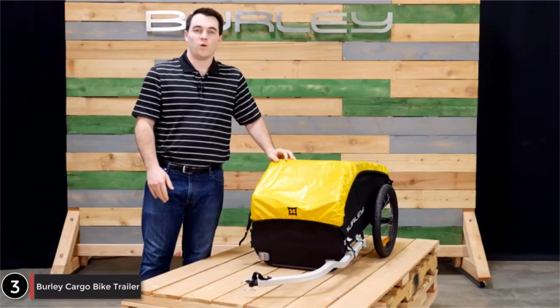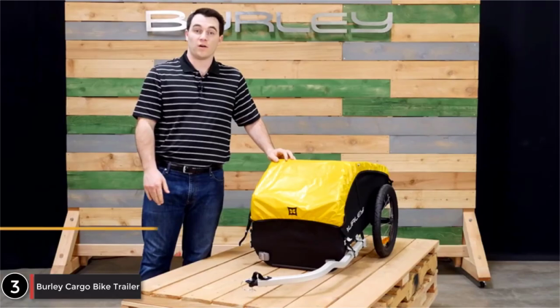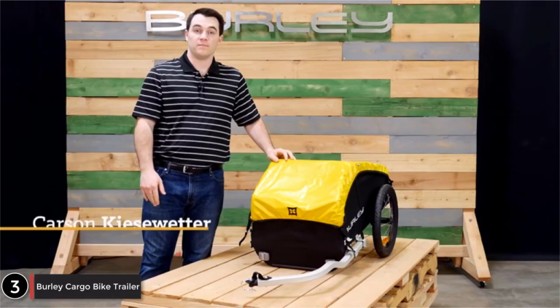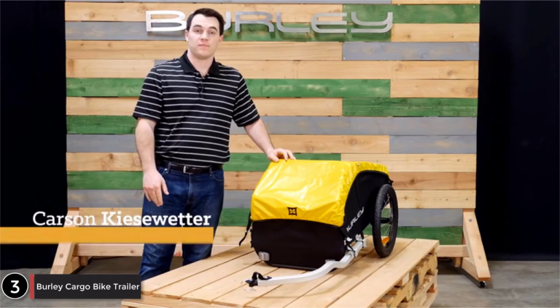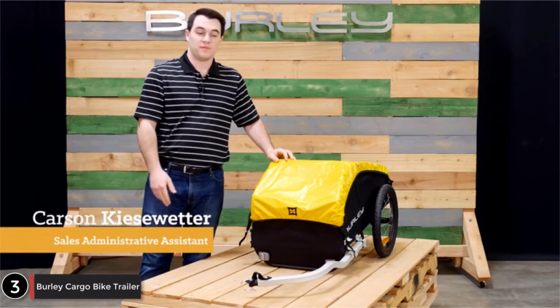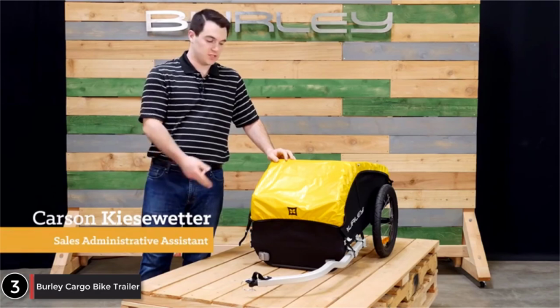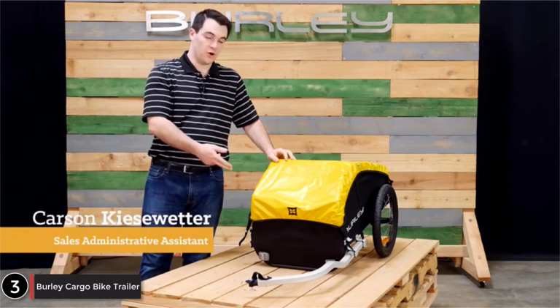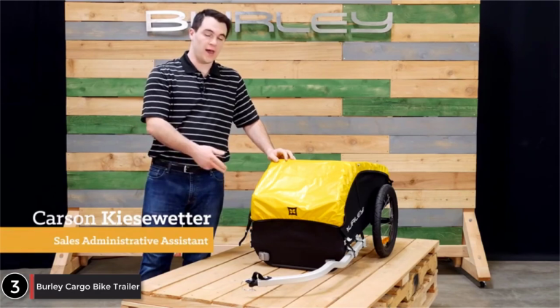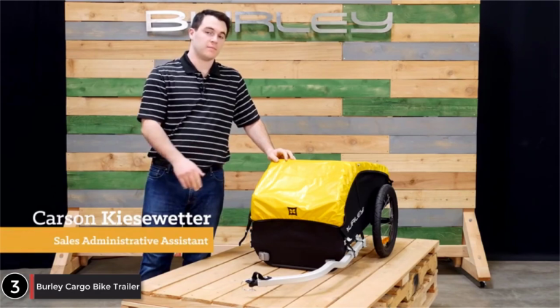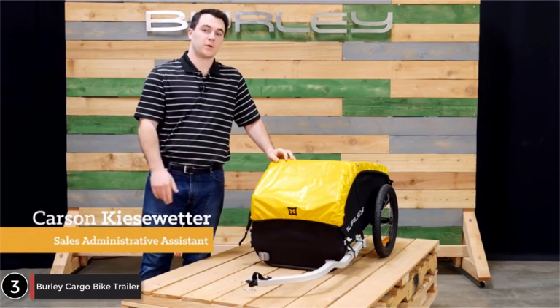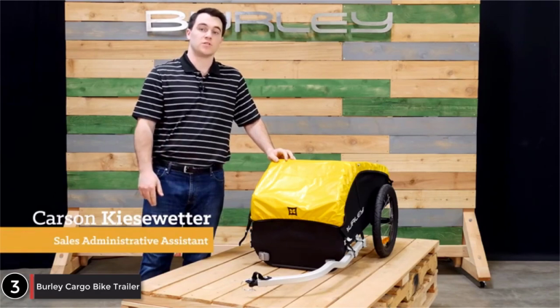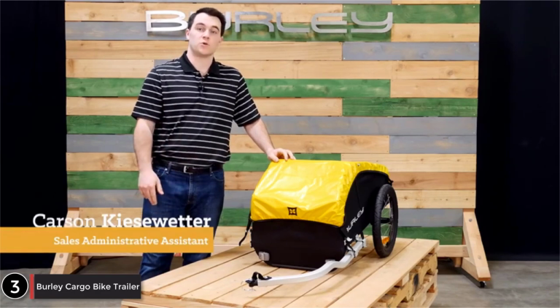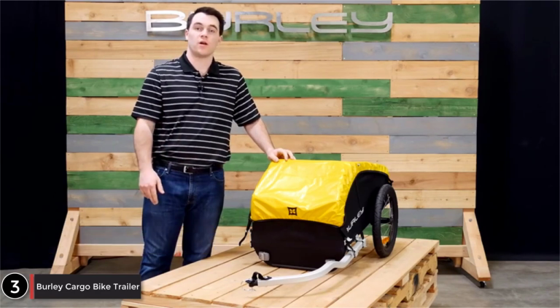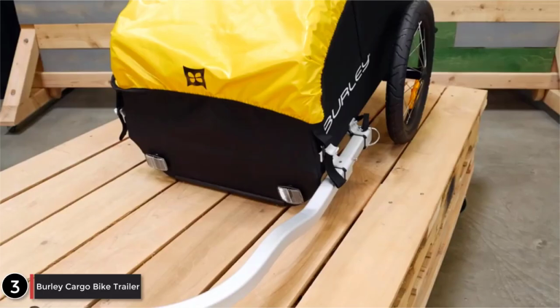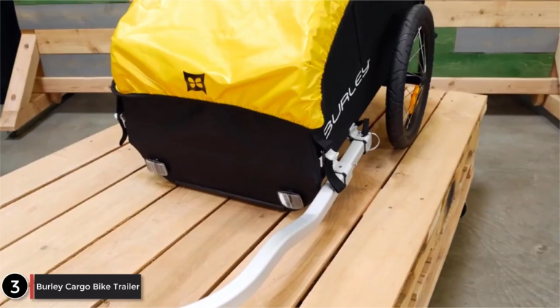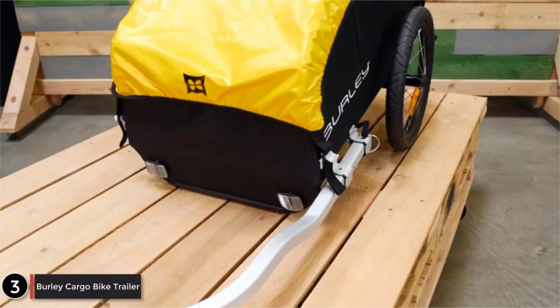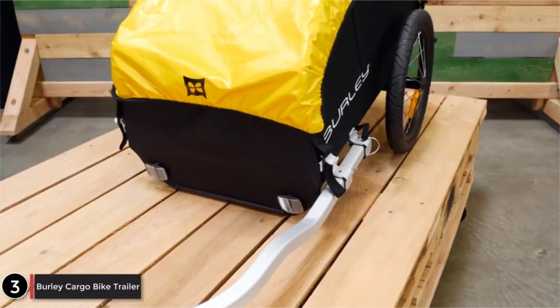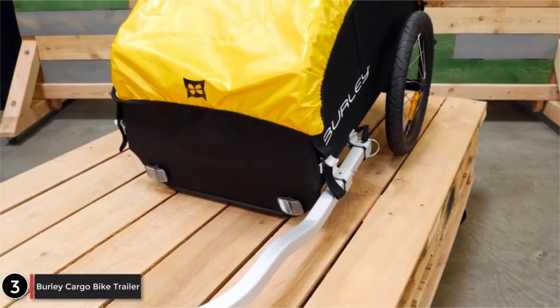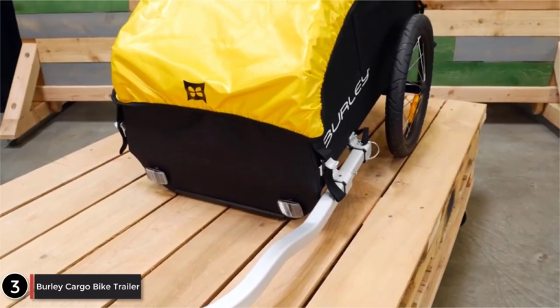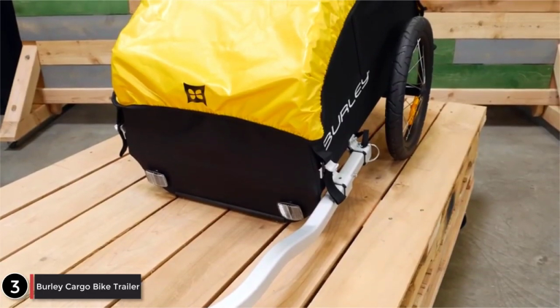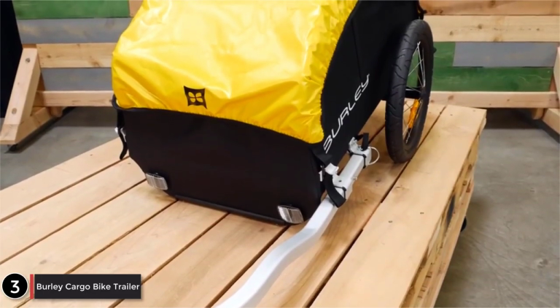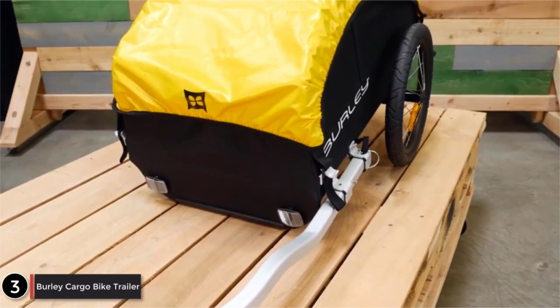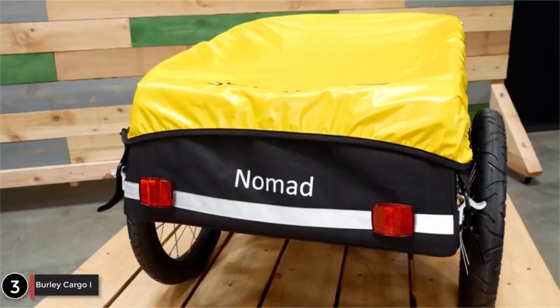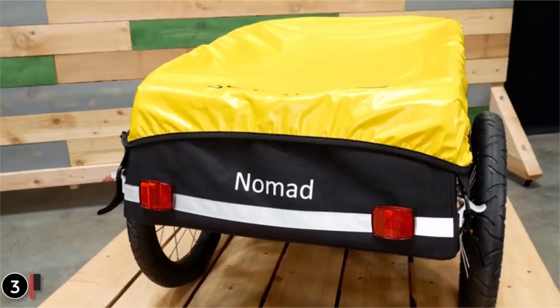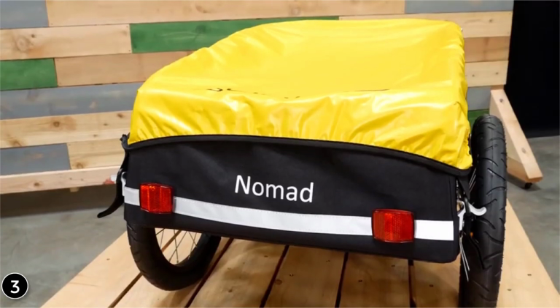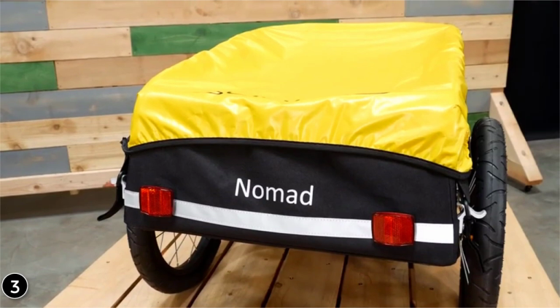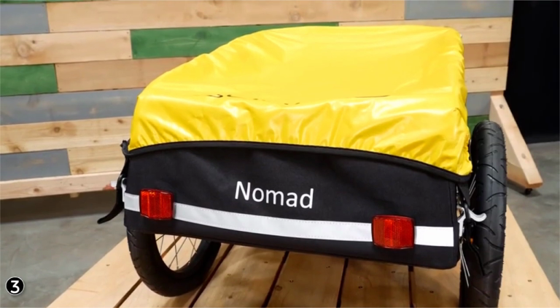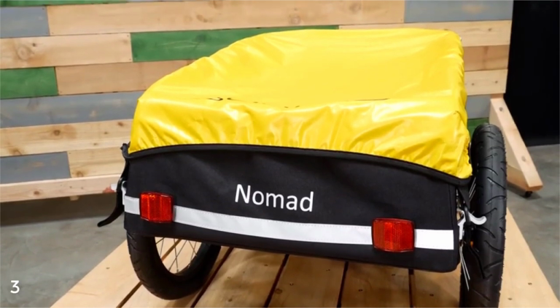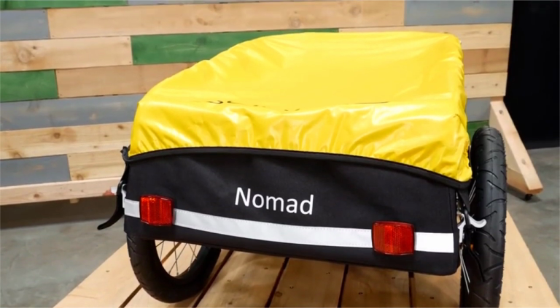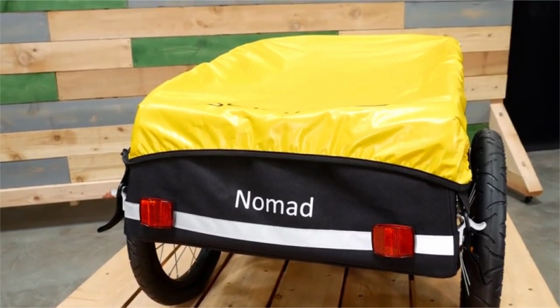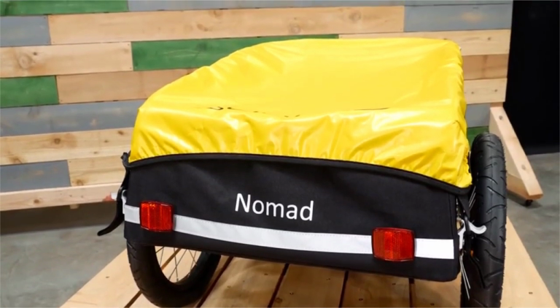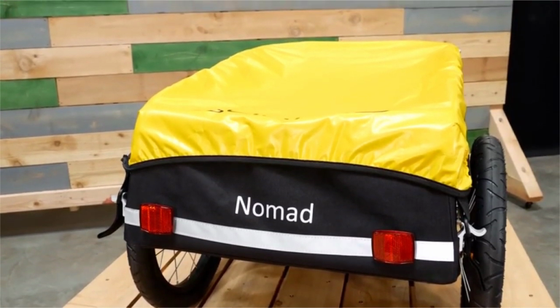Welcome. This is the Nomad, Burley's touring cargo trailer. The Nomad comes ready to bike, with a carrying capacity of 100 pounds.